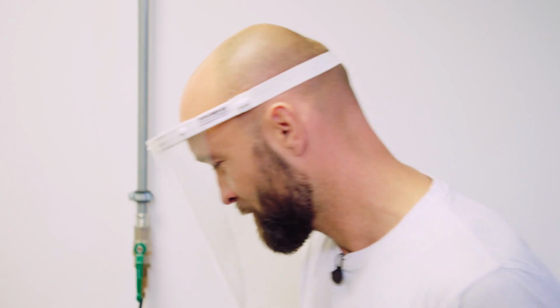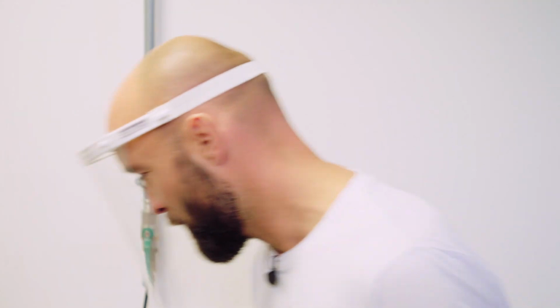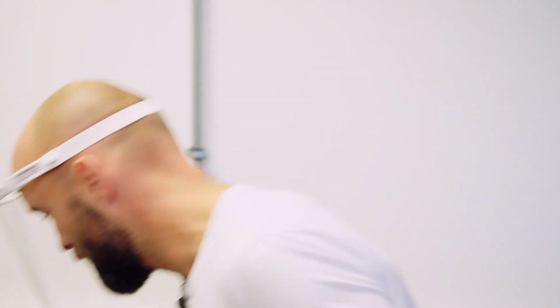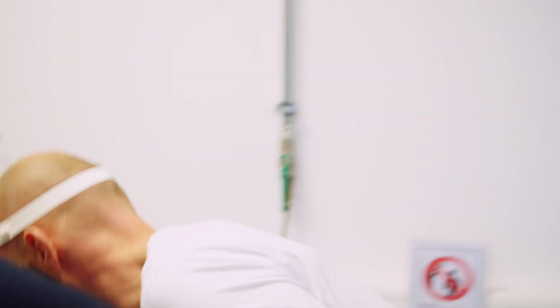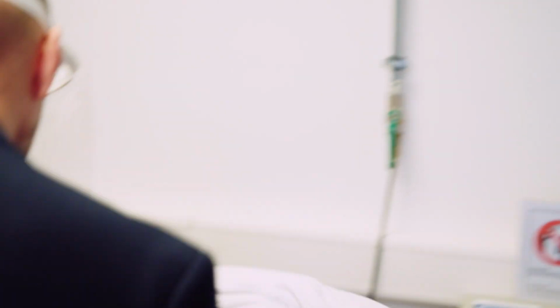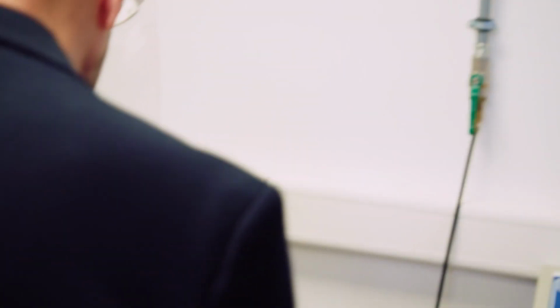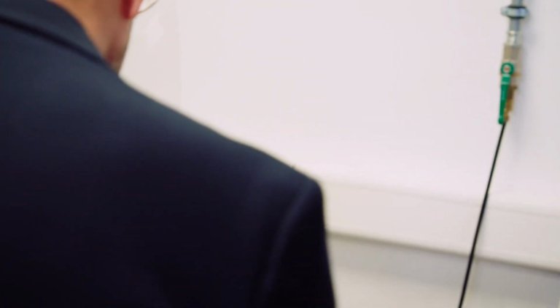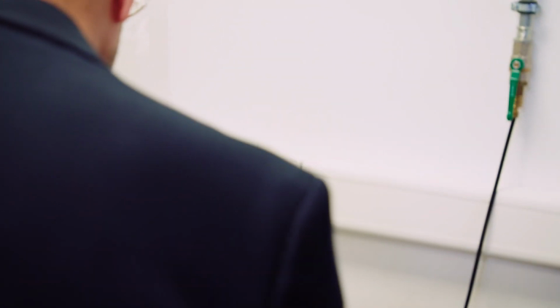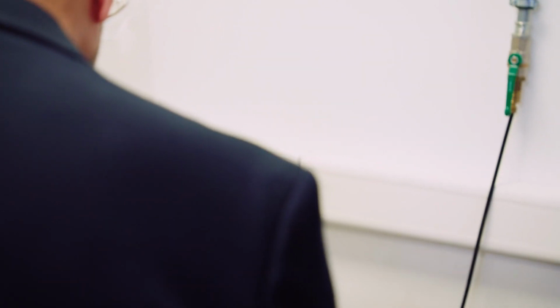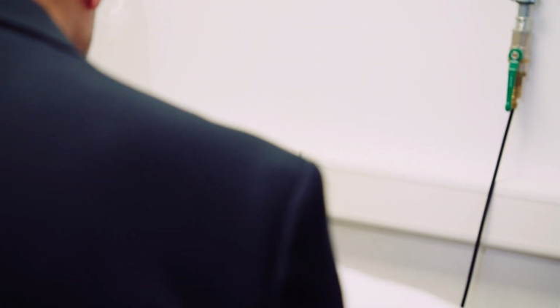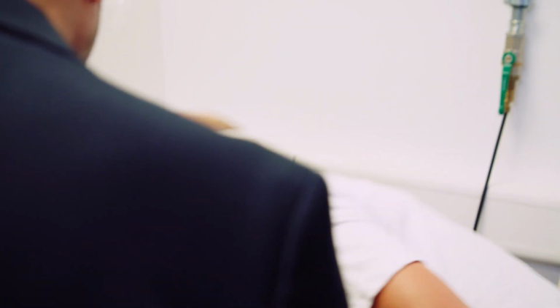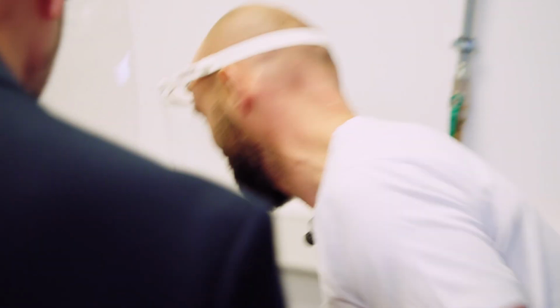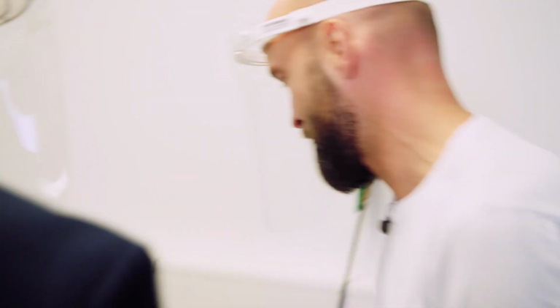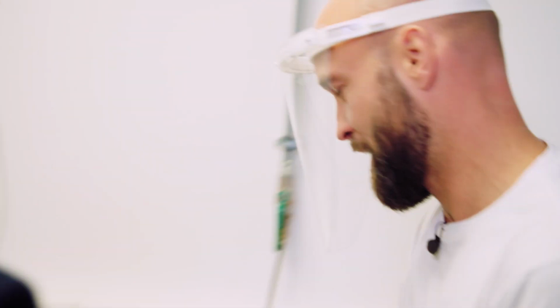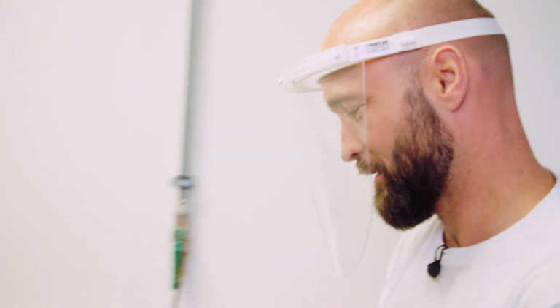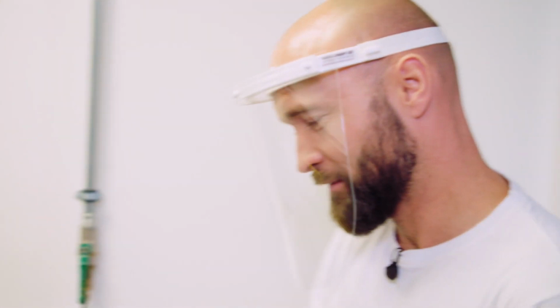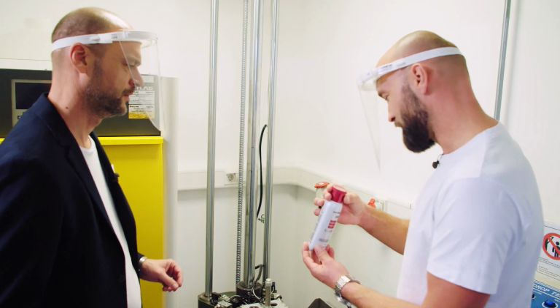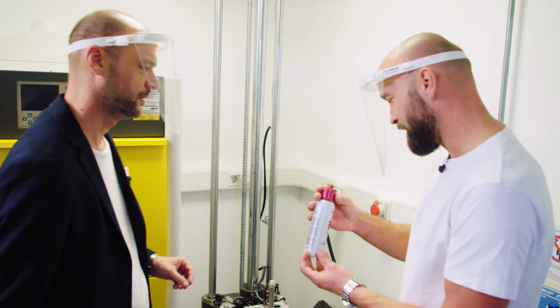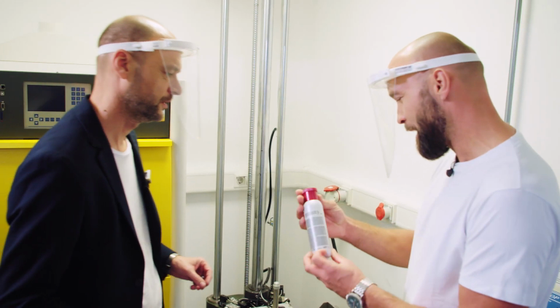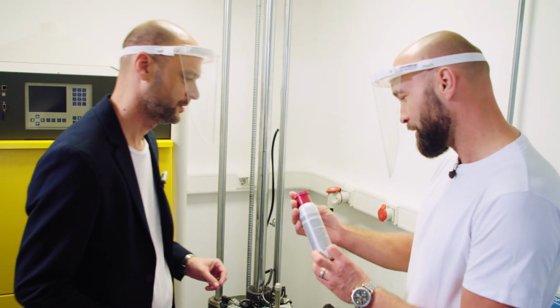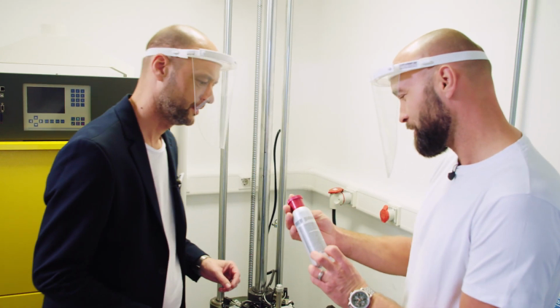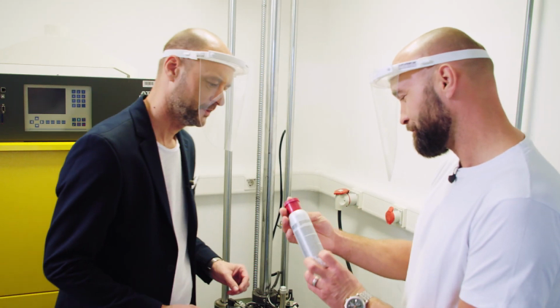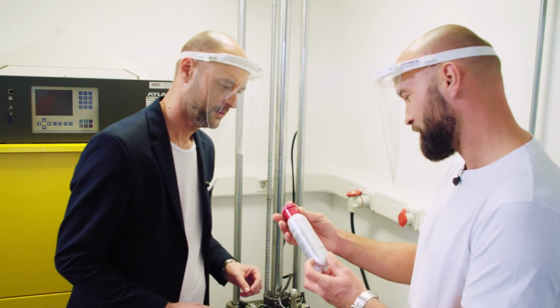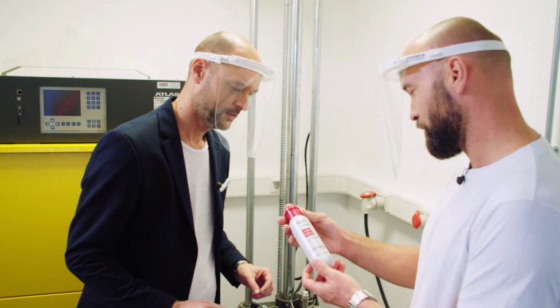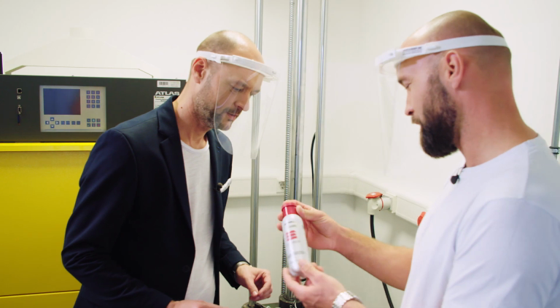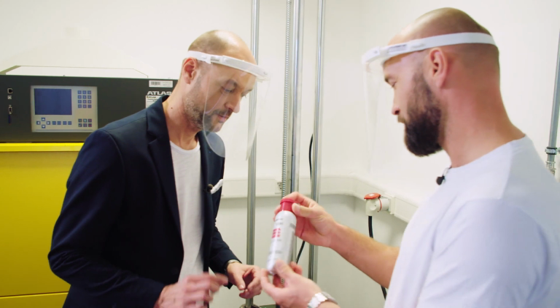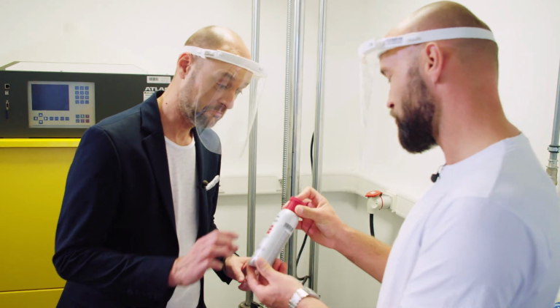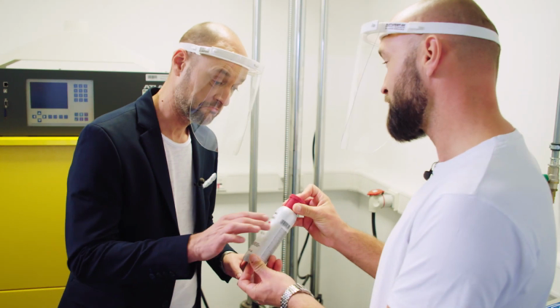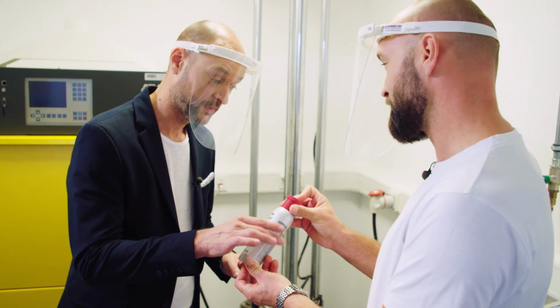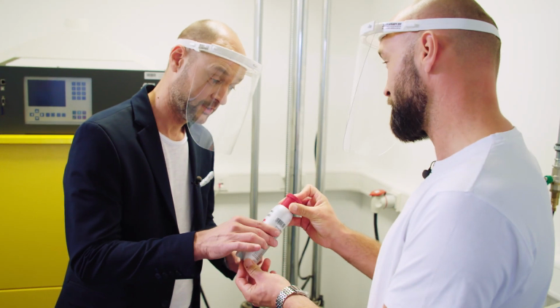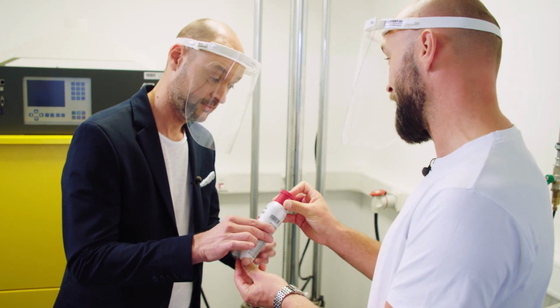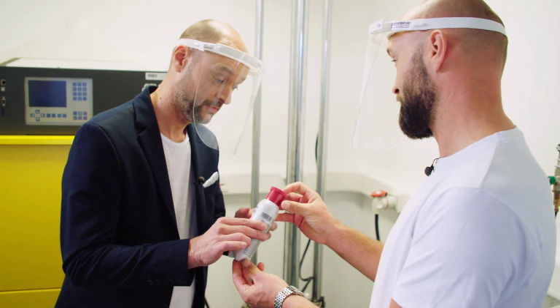Wow, that looks very good. Nothing happened — the drop test has passed.